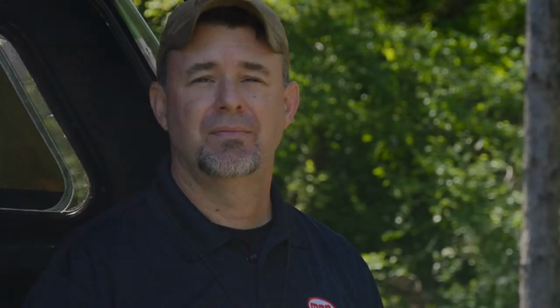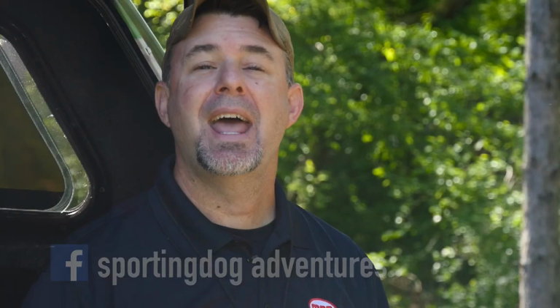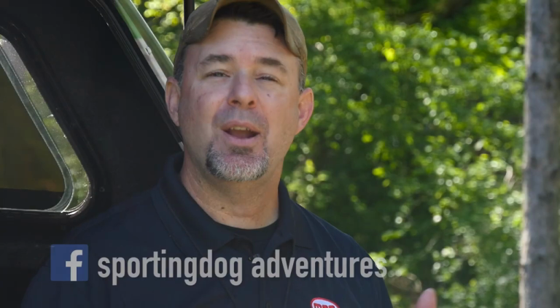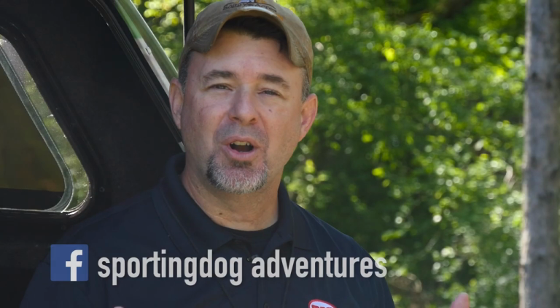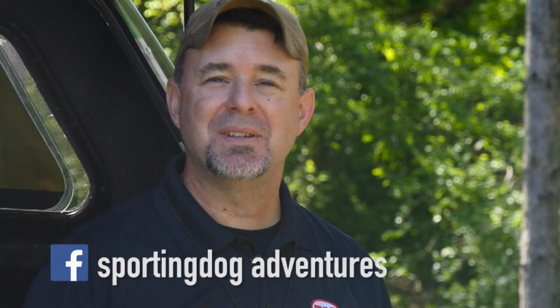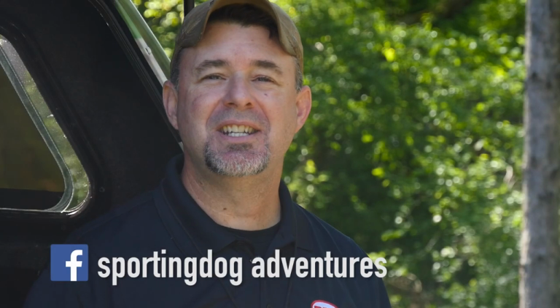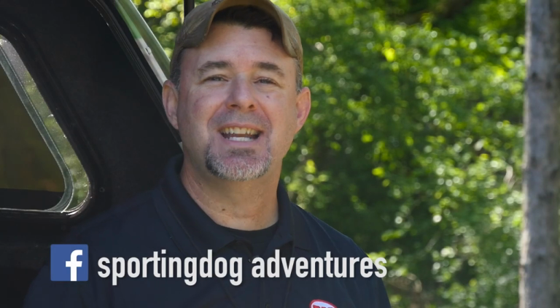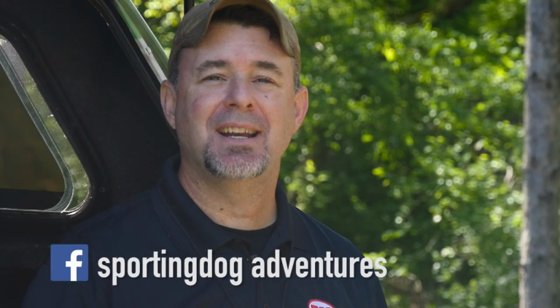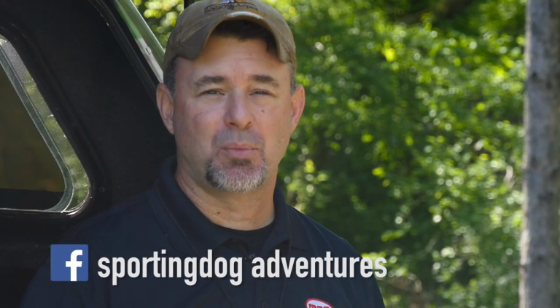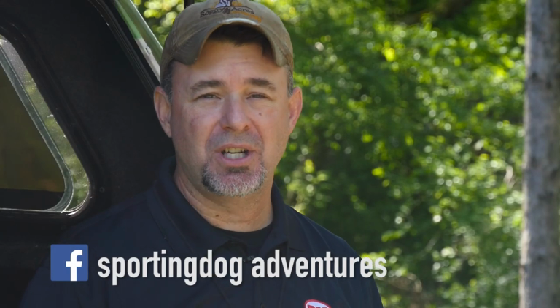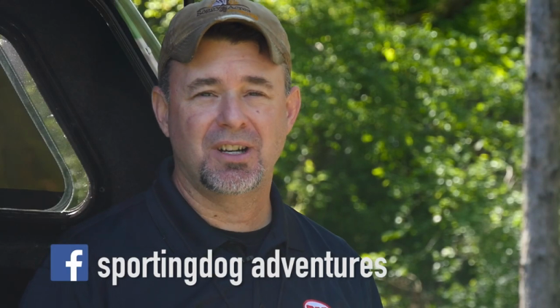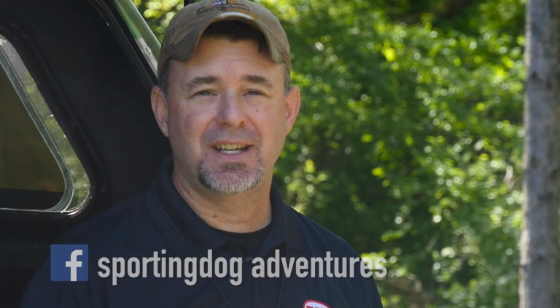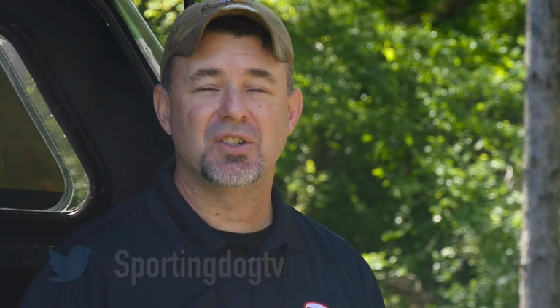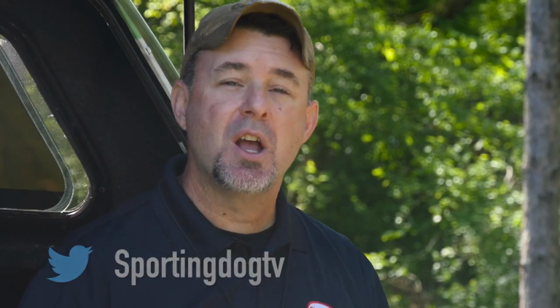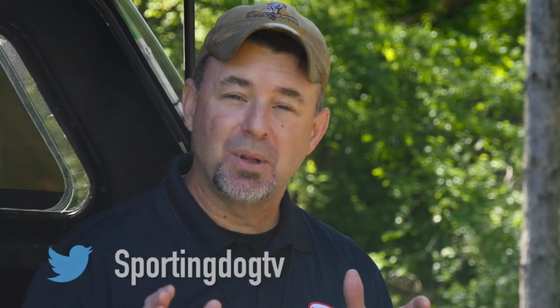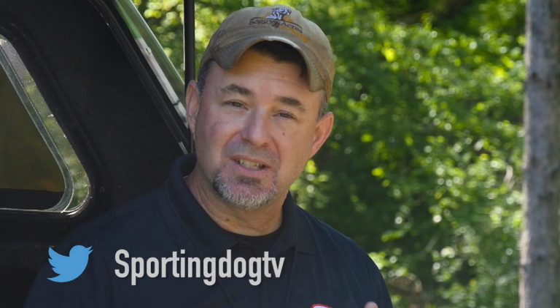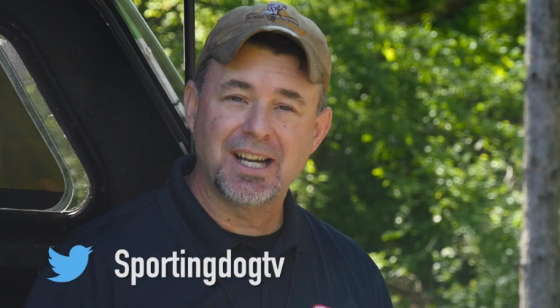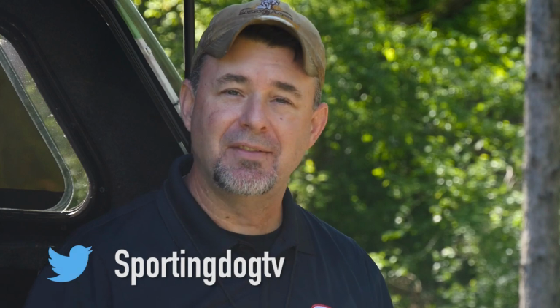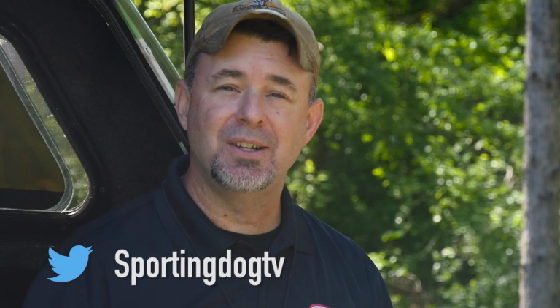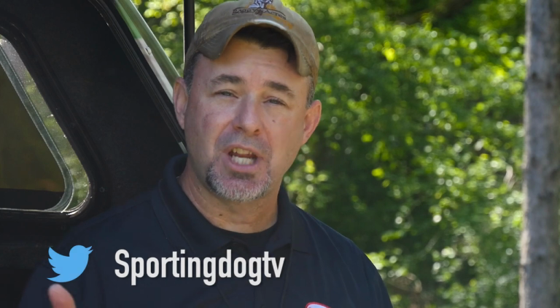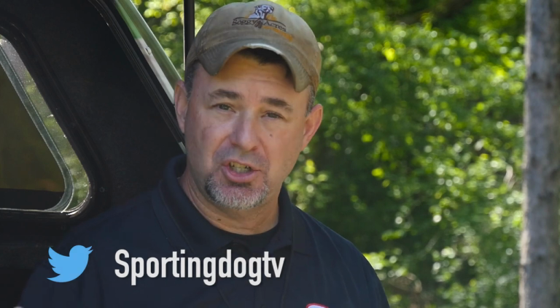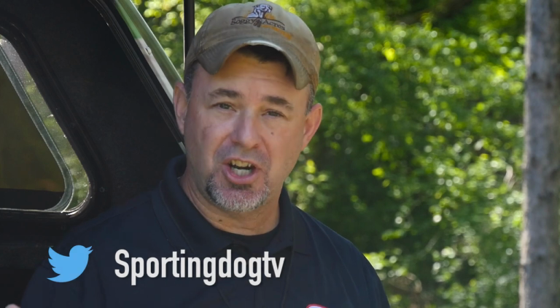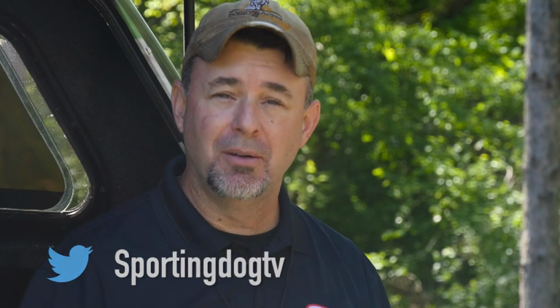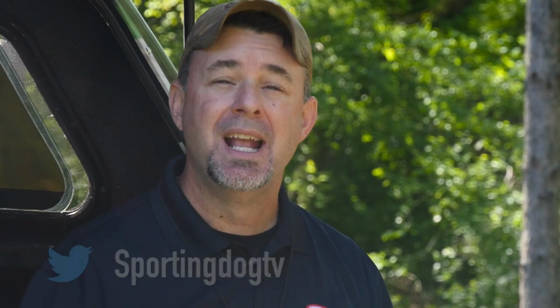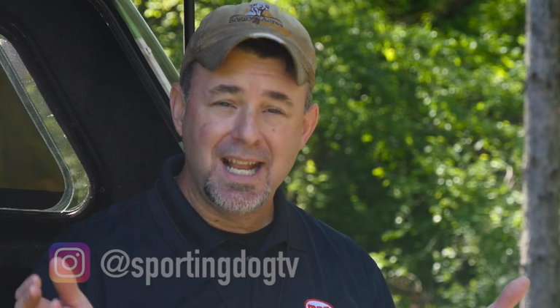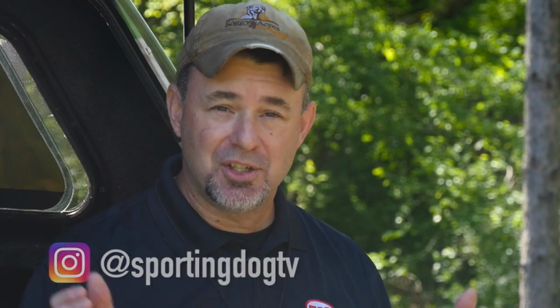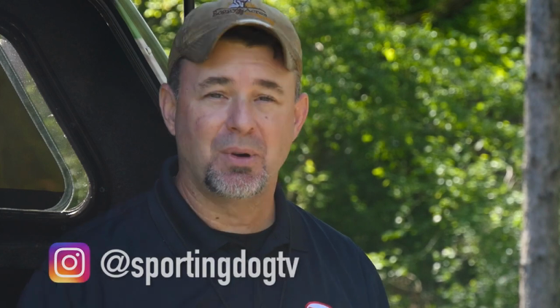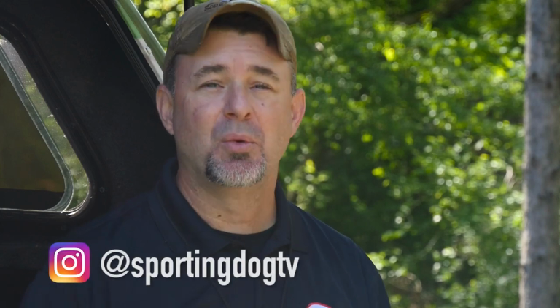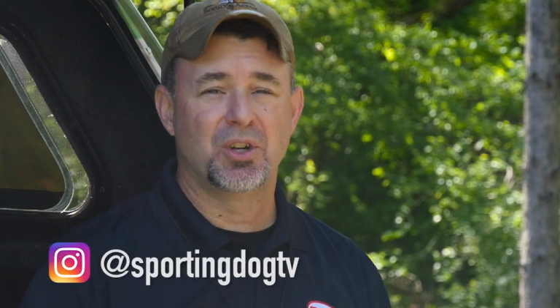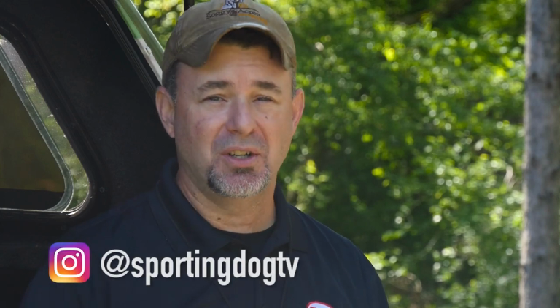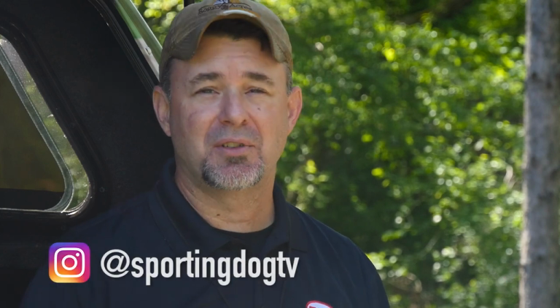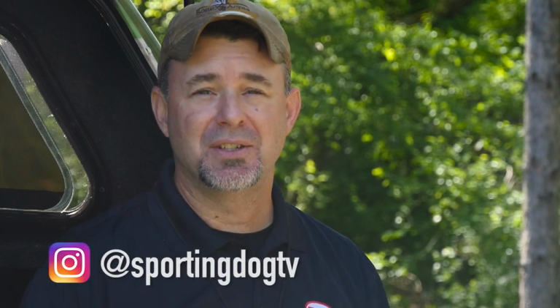Hey, welcome to Season 9 of Sporting Dog Adventures. Please like our videos, share them, and spread the word to all your friends.